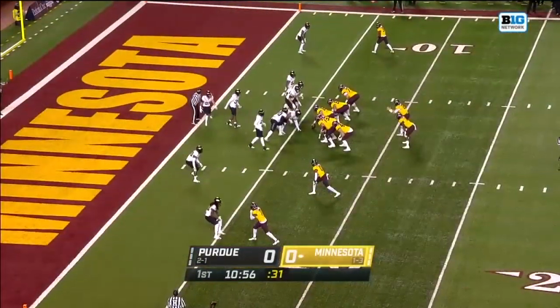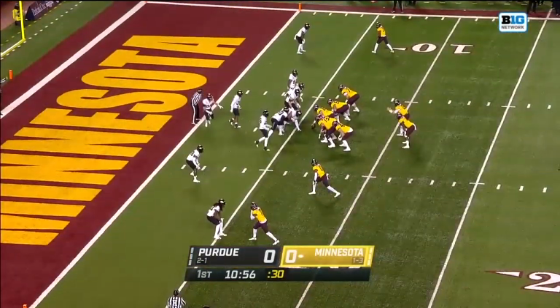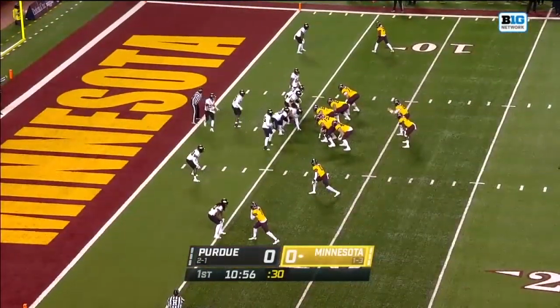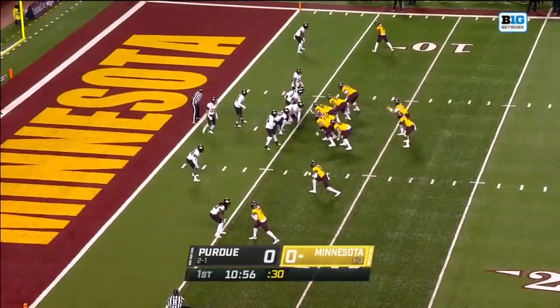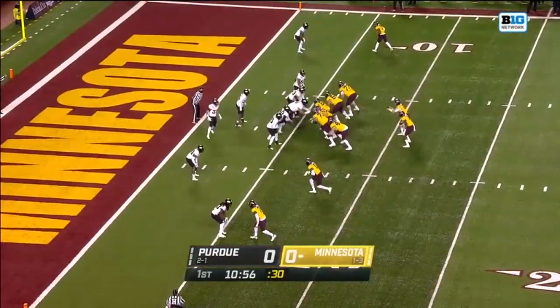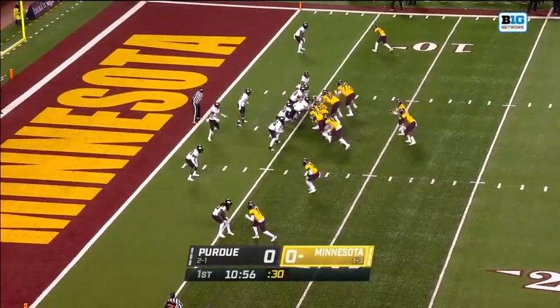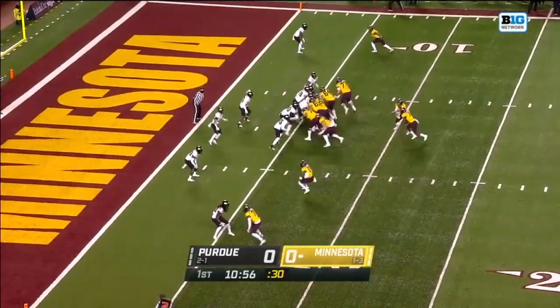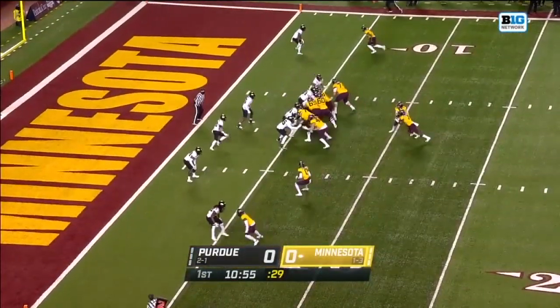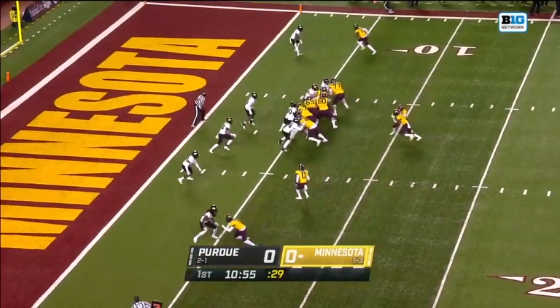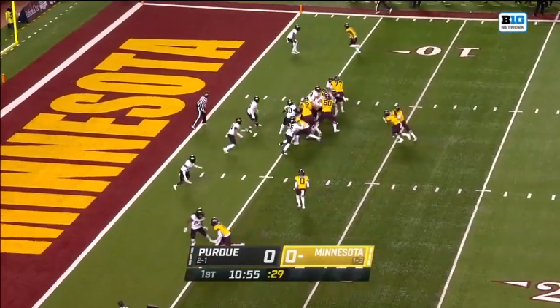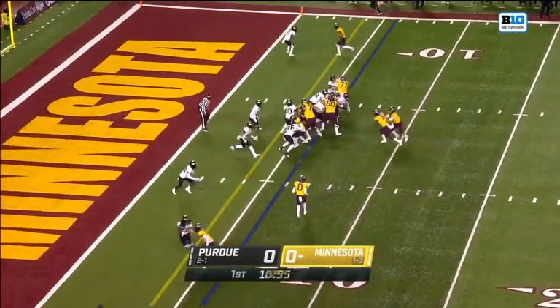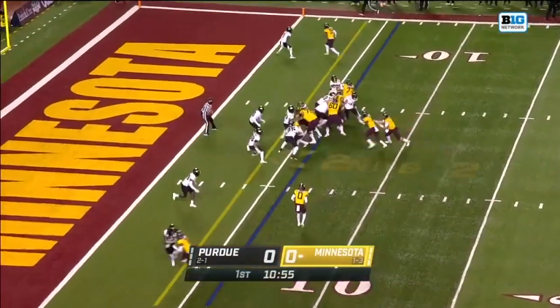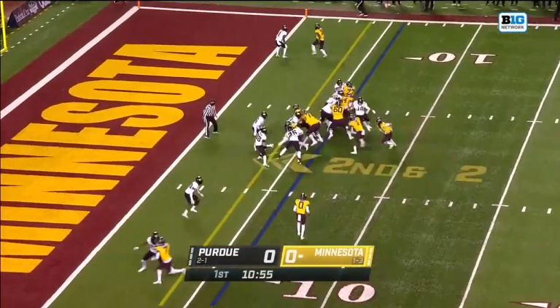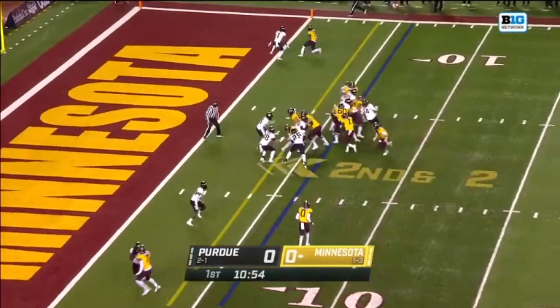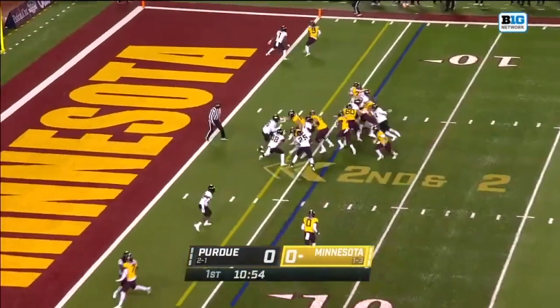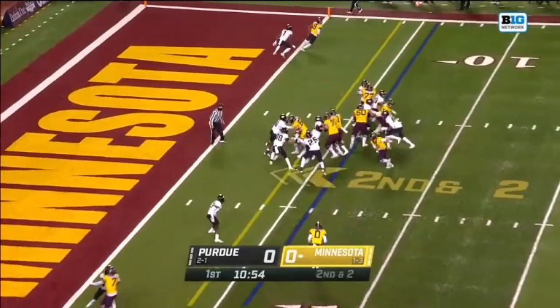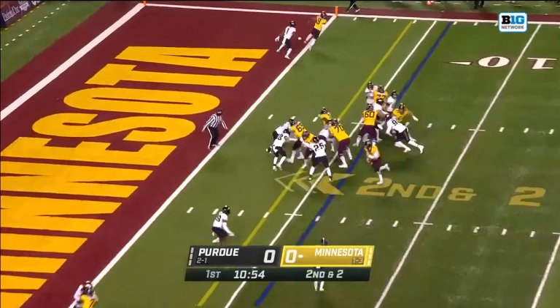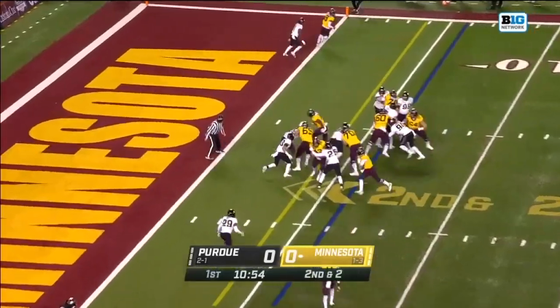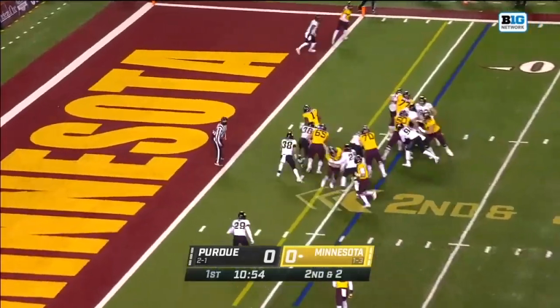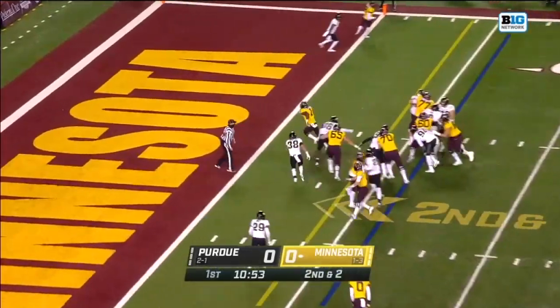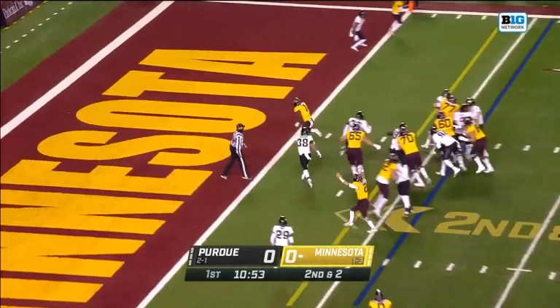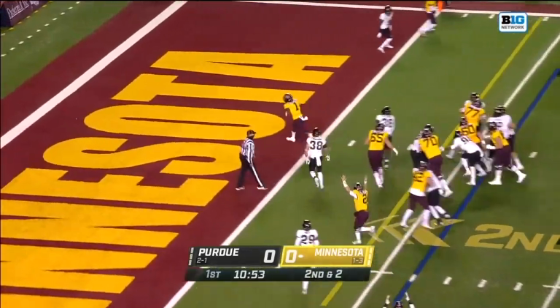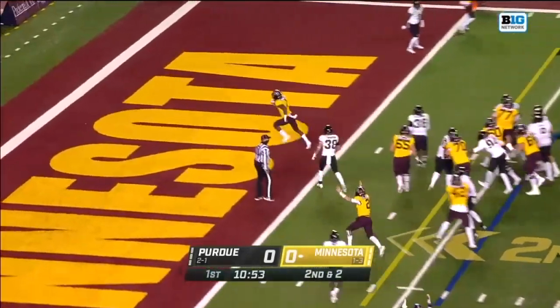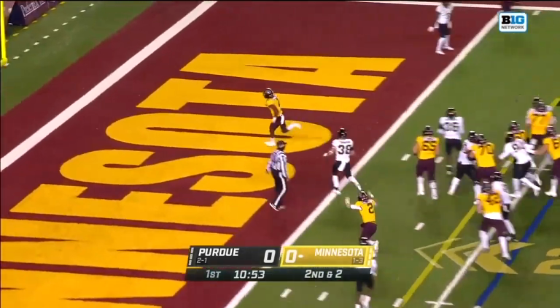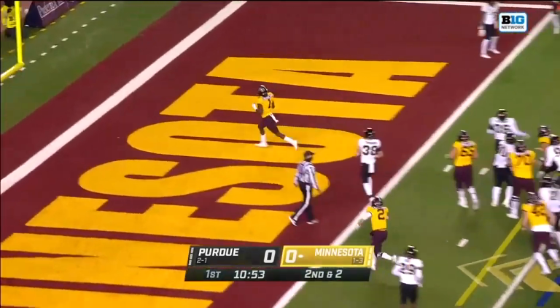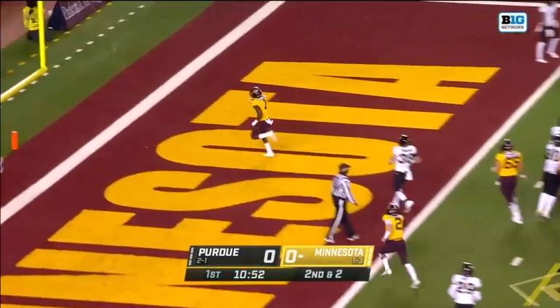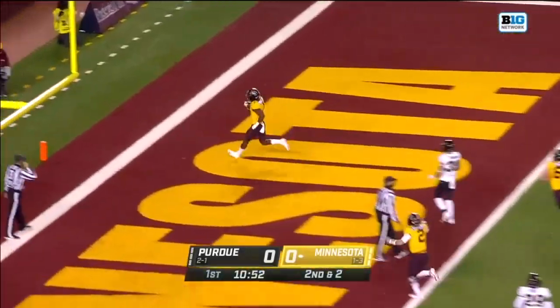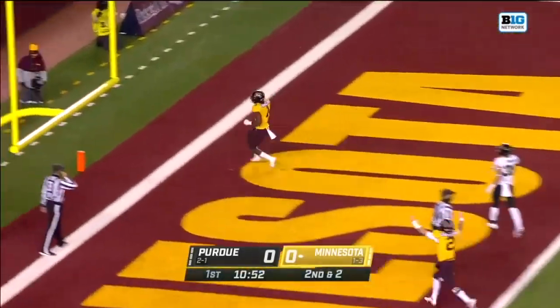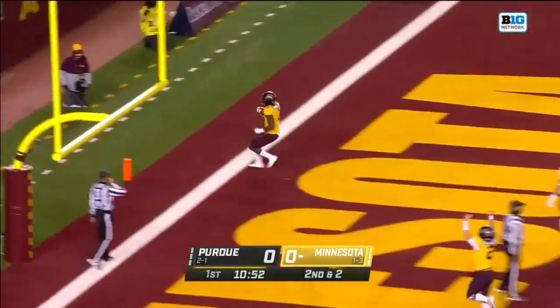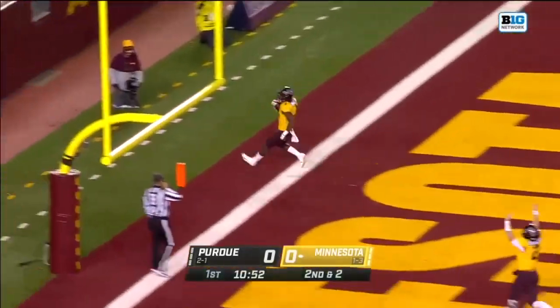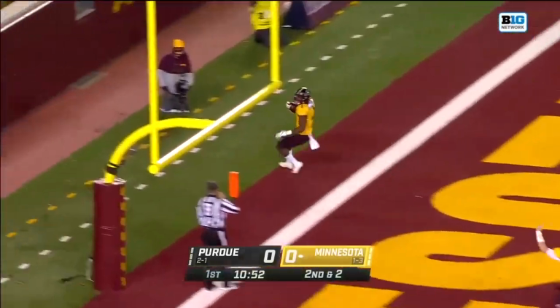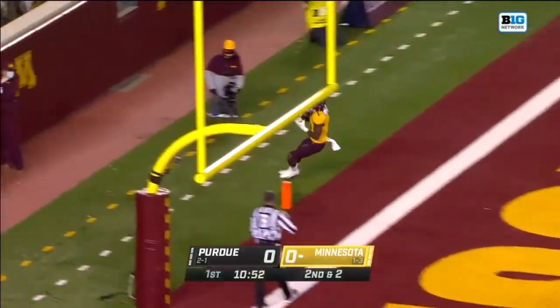Dolphins are going fast. Here's Wiley up the middle — touchdown, Minnesota.